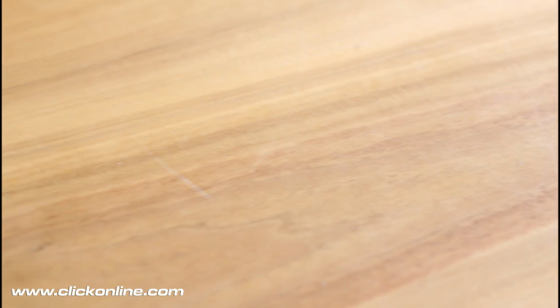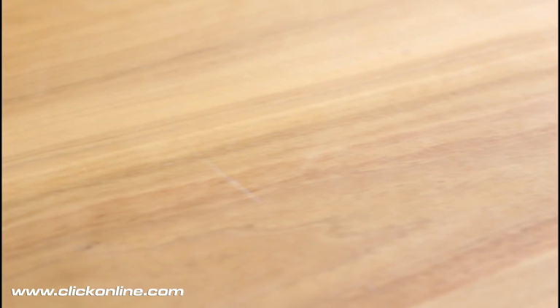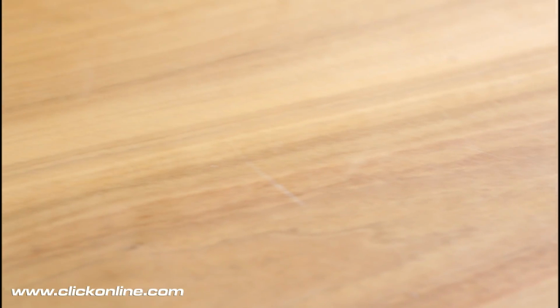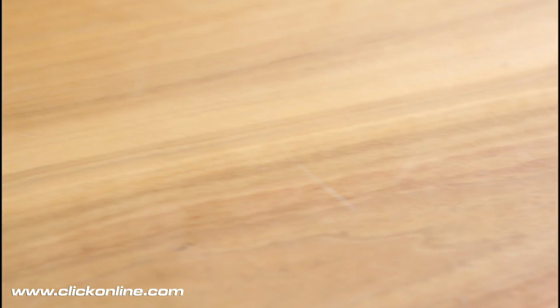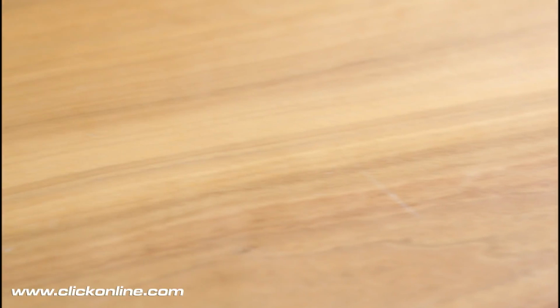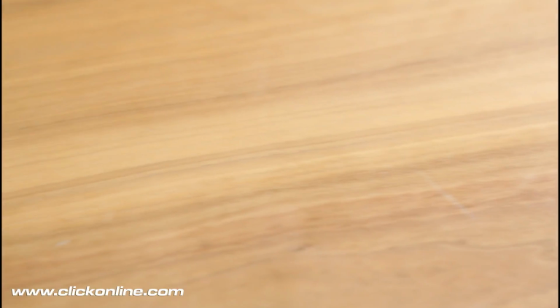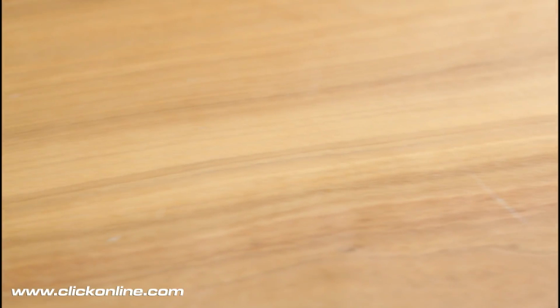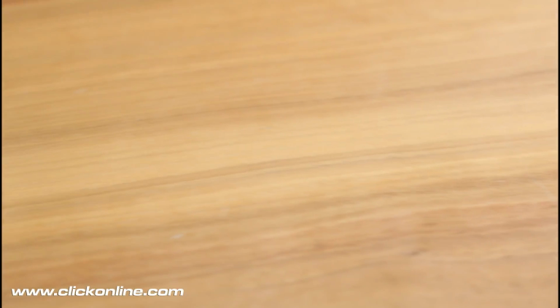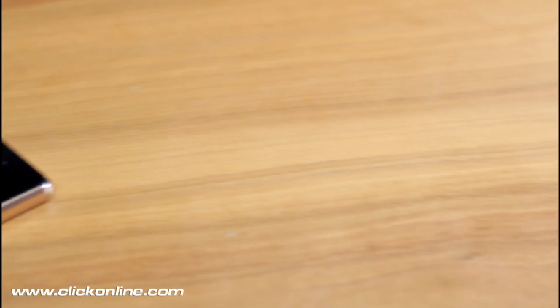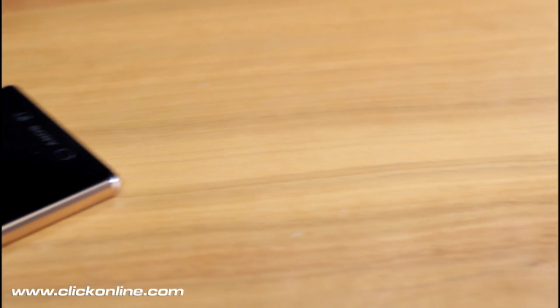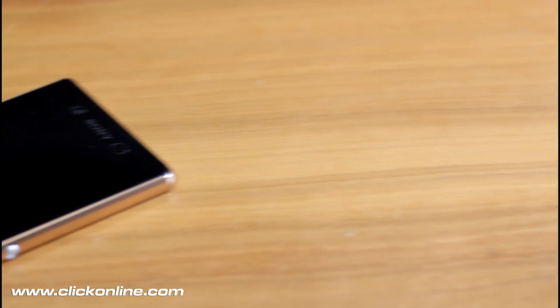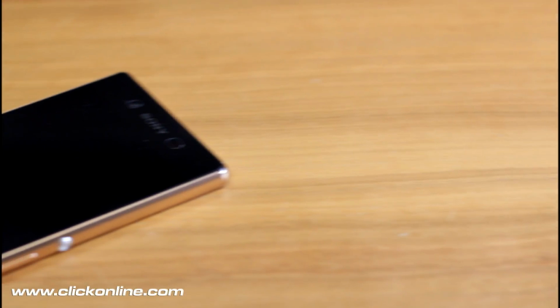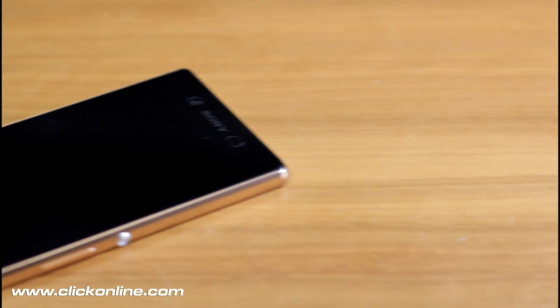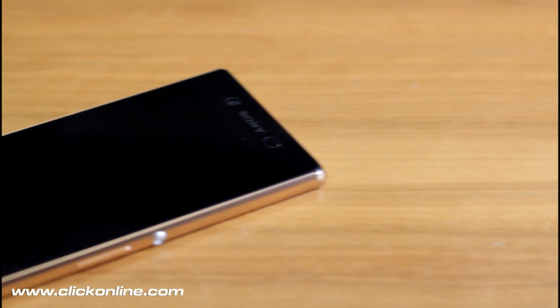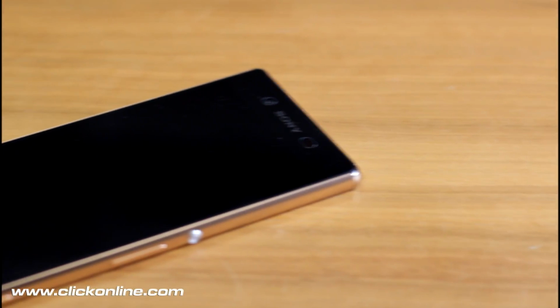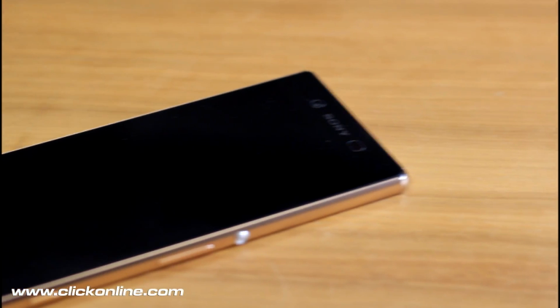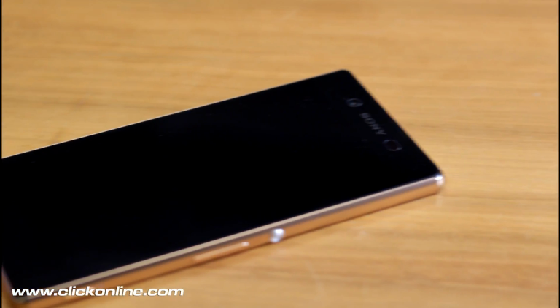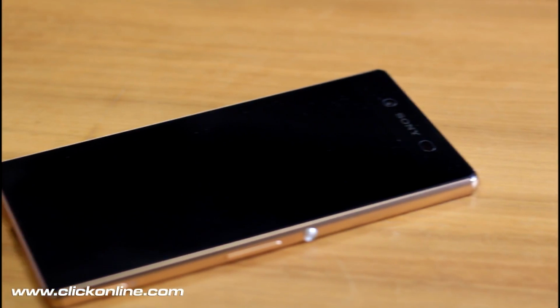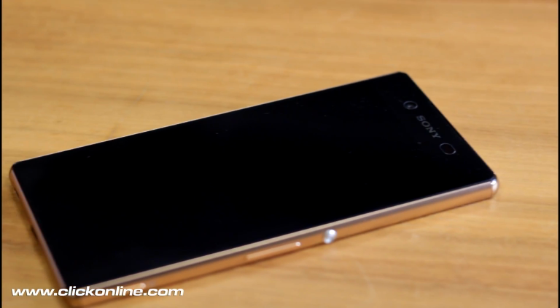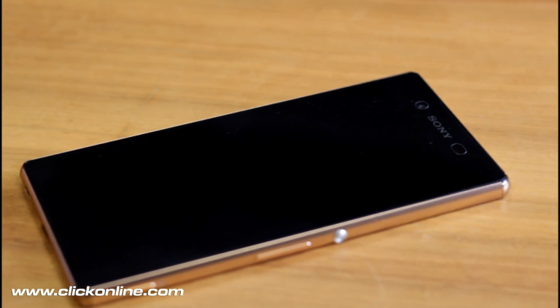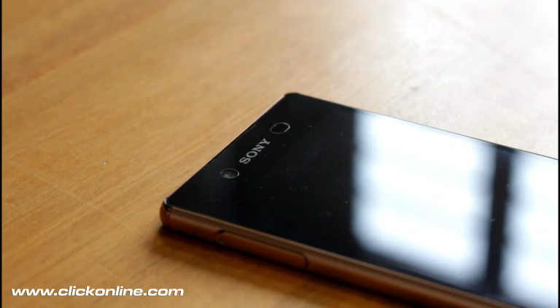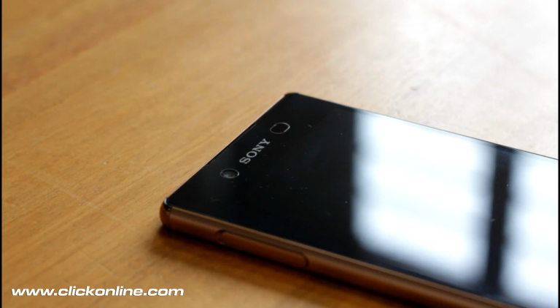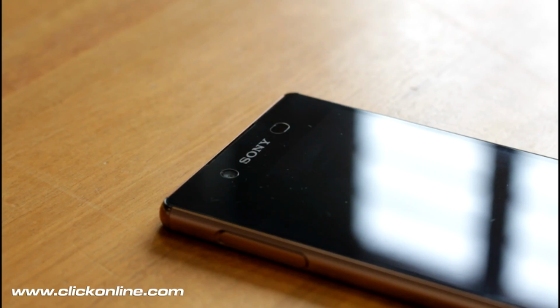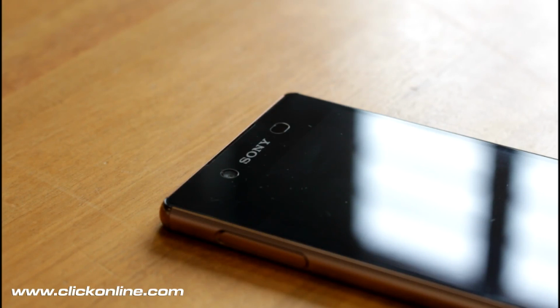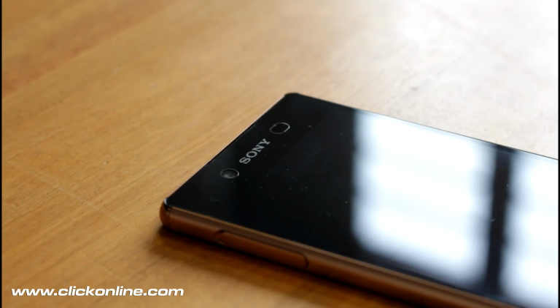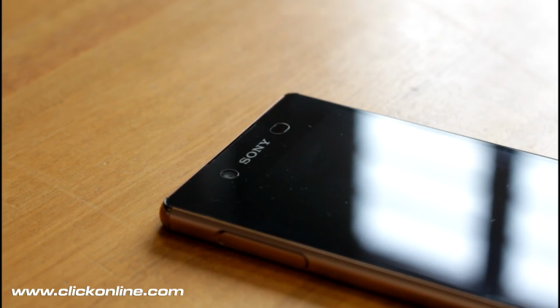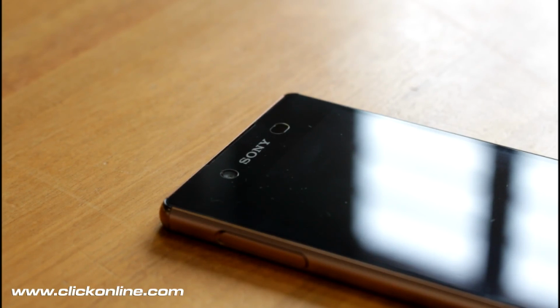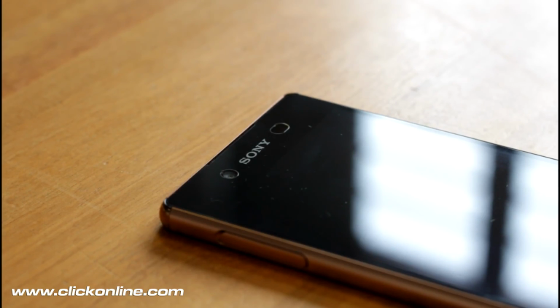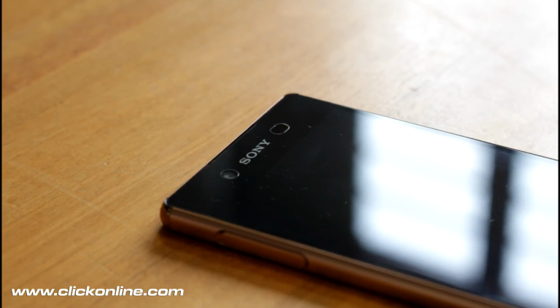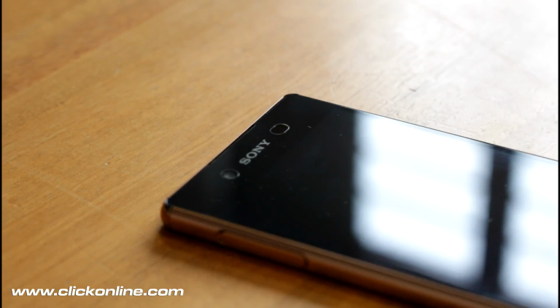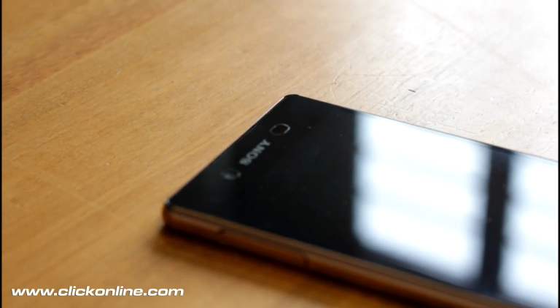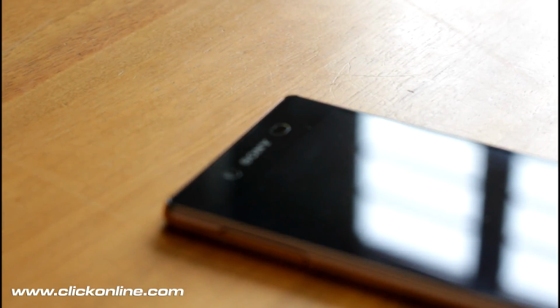Hello everyone, today we're taking a look at the latest flagship handset from Sony Mobile in our video review of the Xperia Z3 Plus.